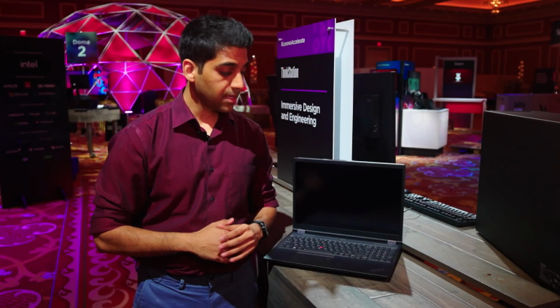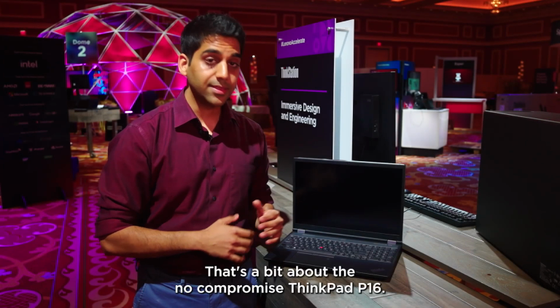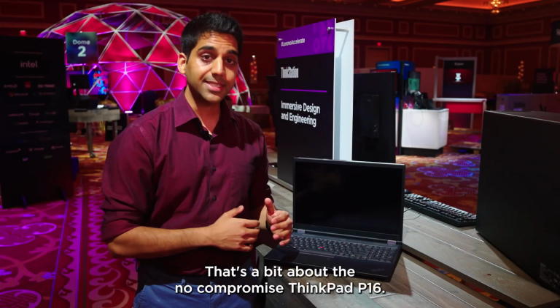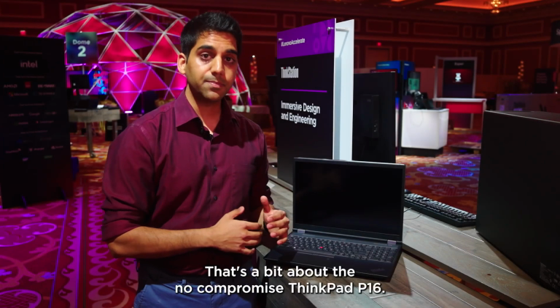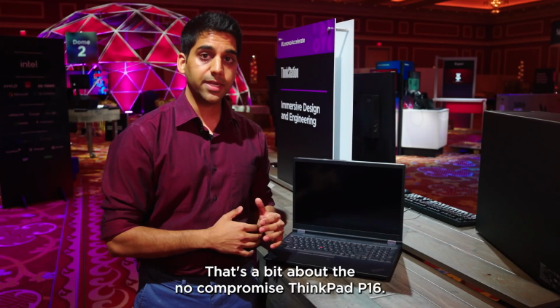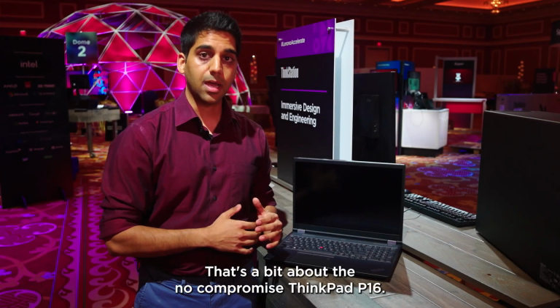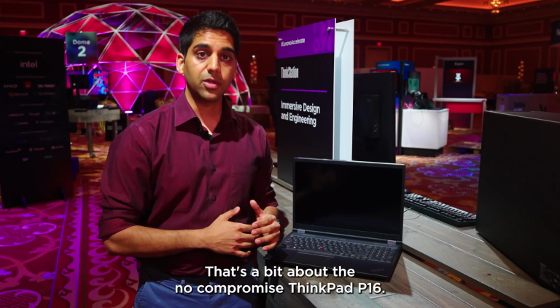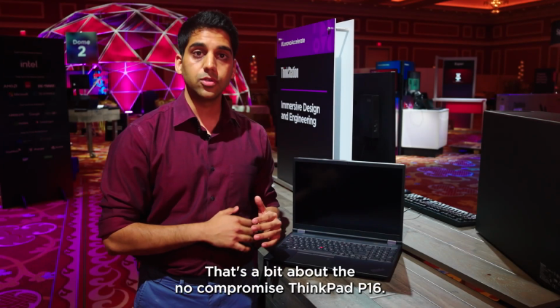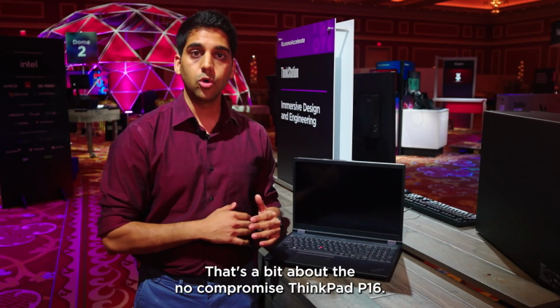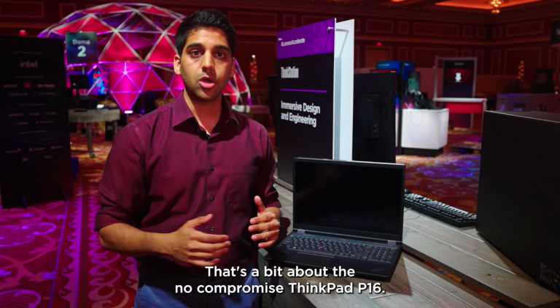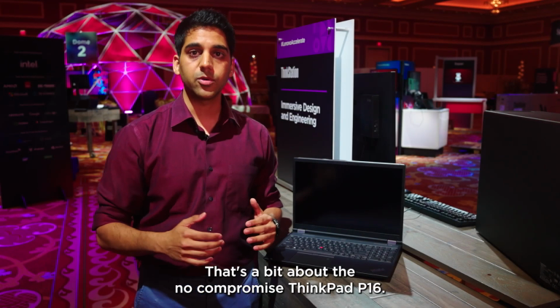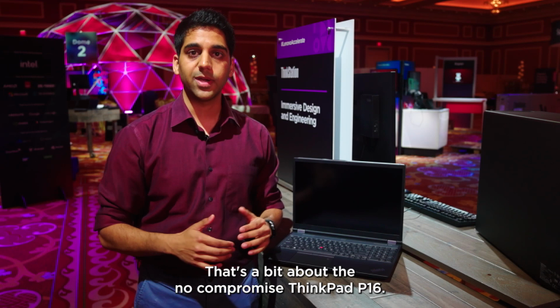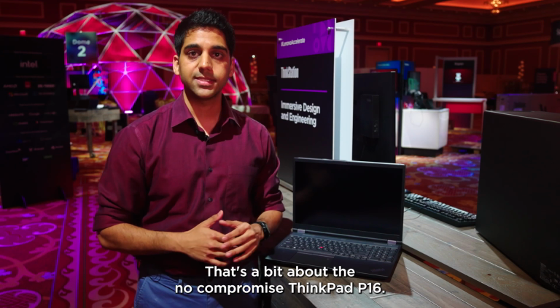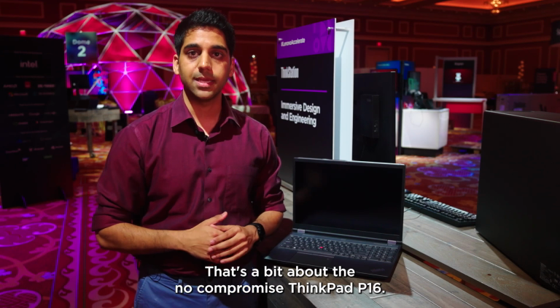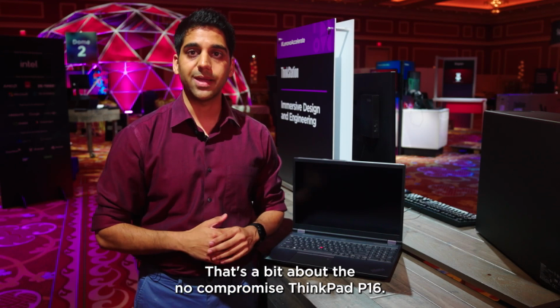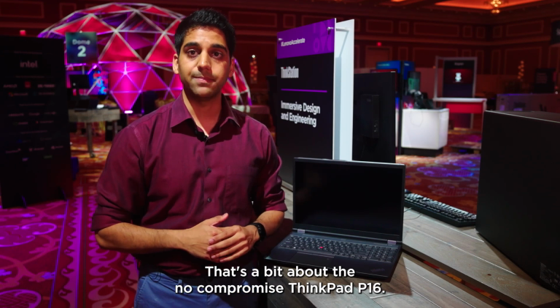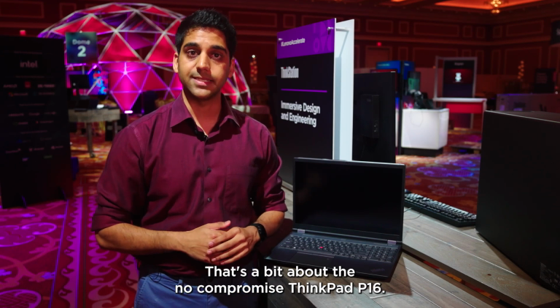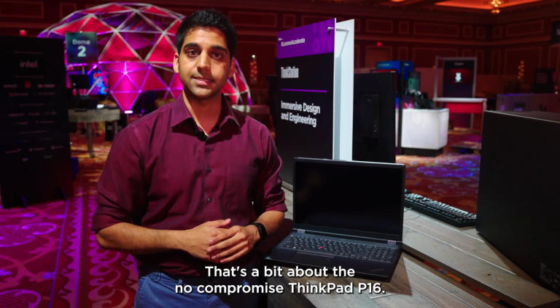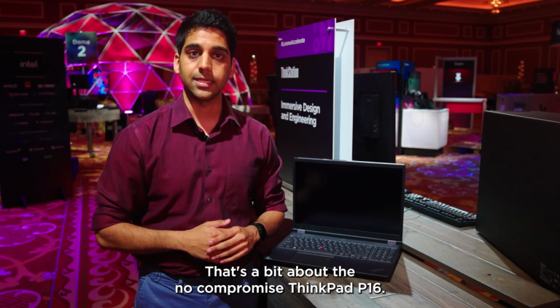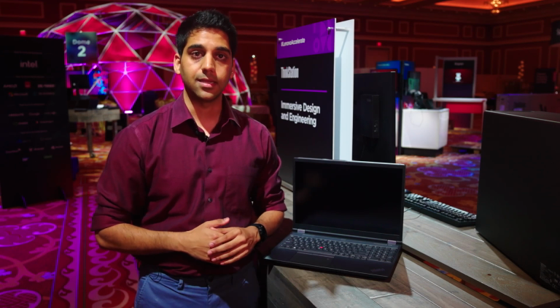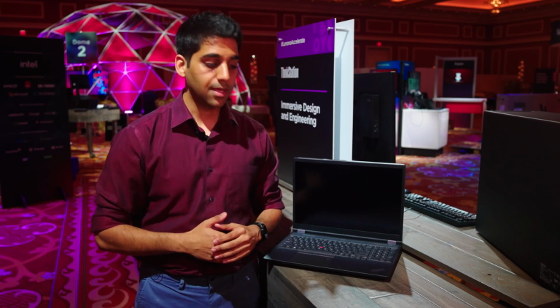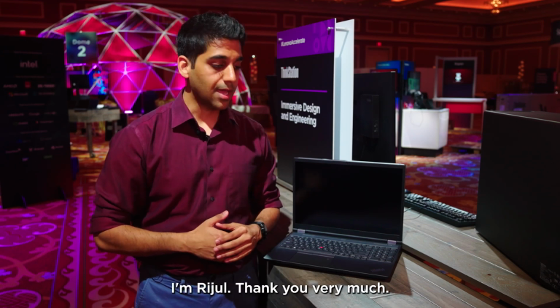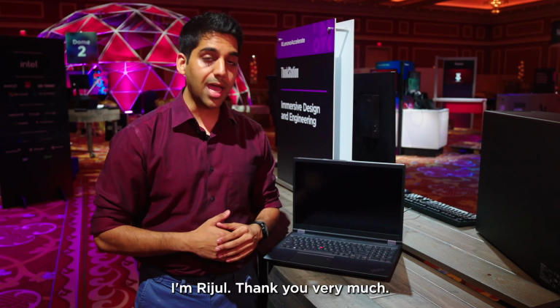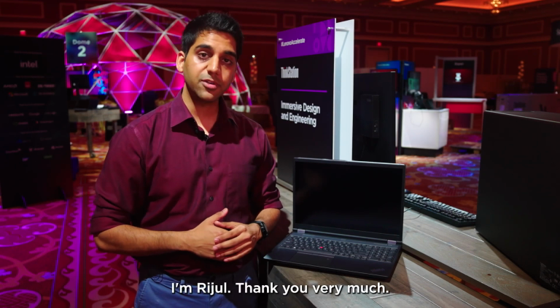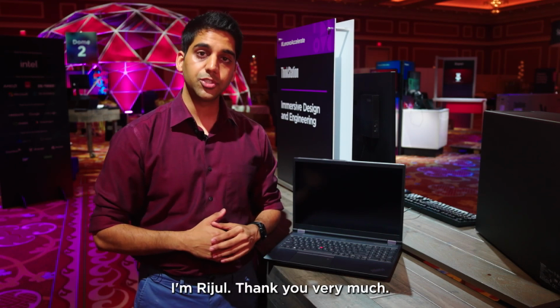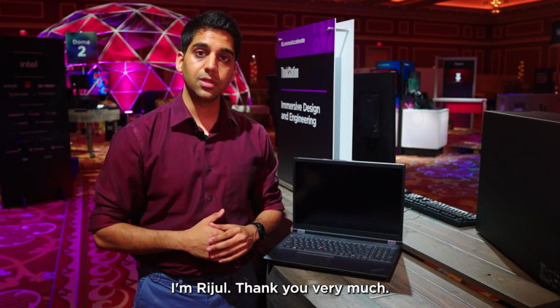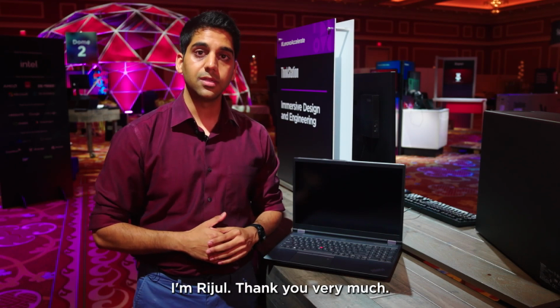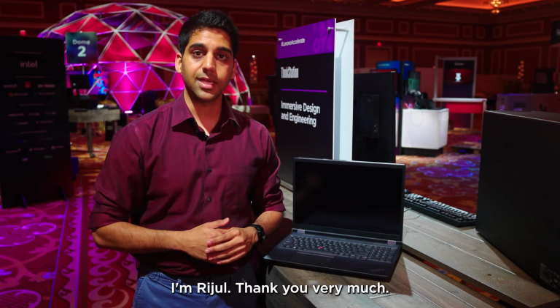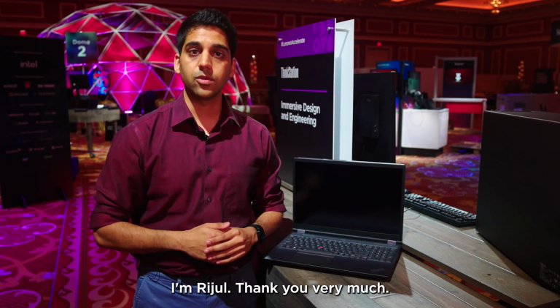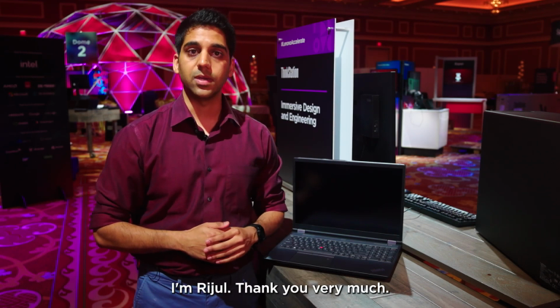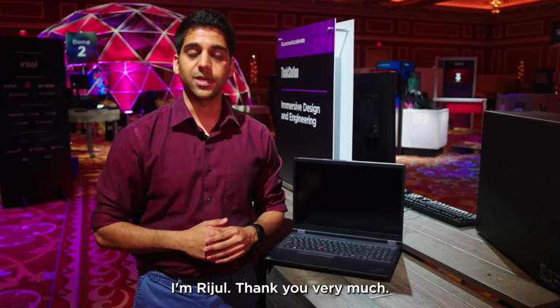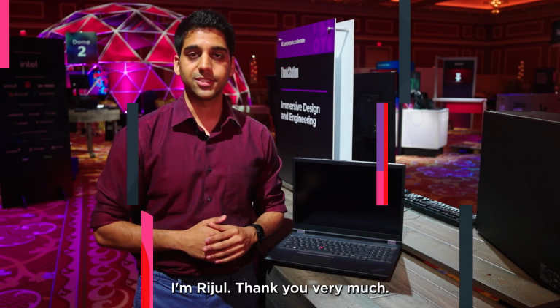That's a bit about the no-compromise ThinkPad P16. I'm Rajul, thank you very much.